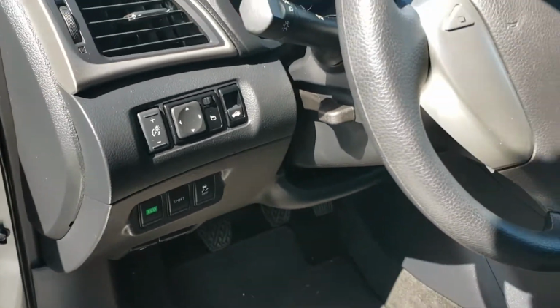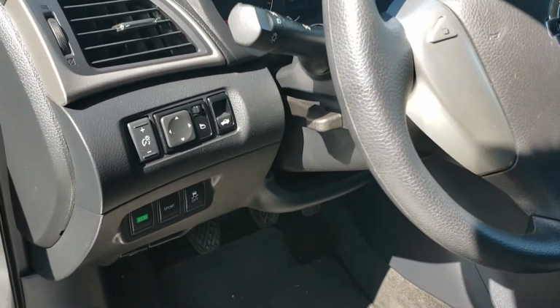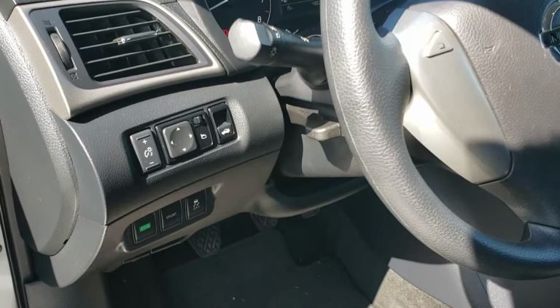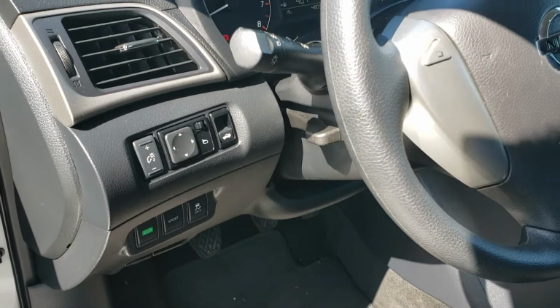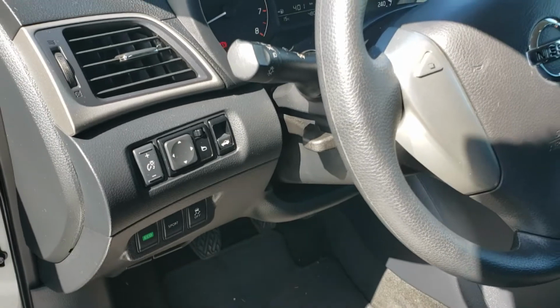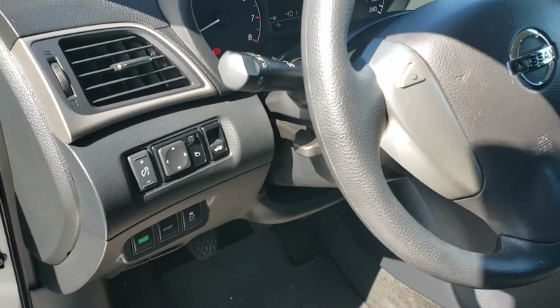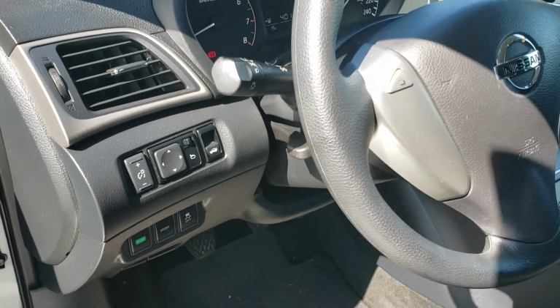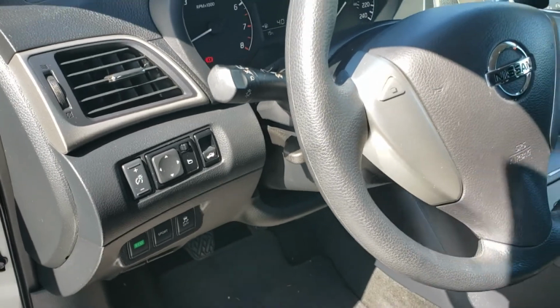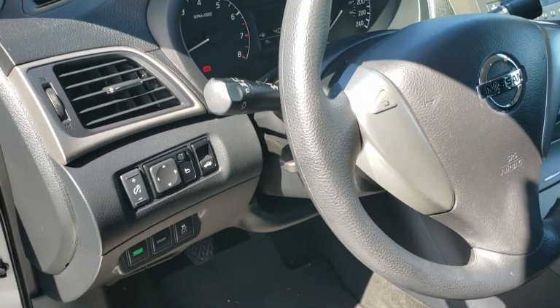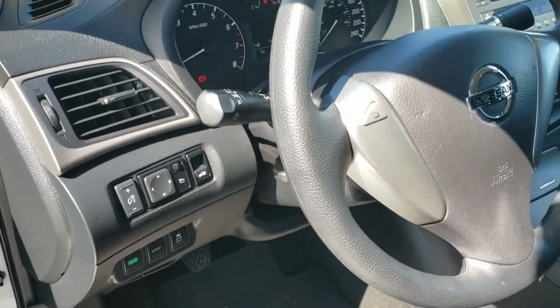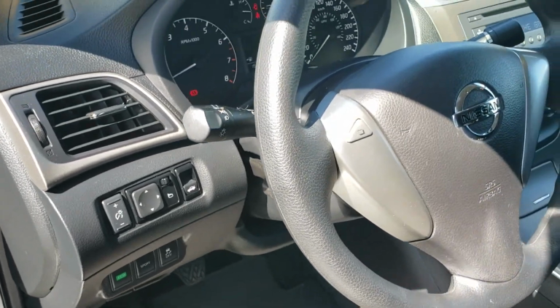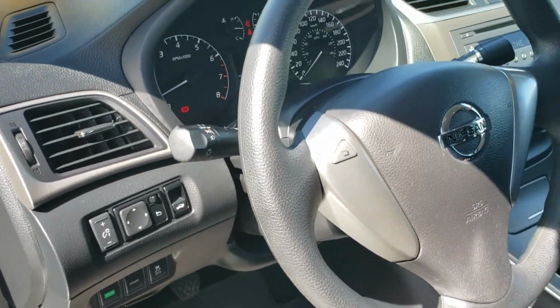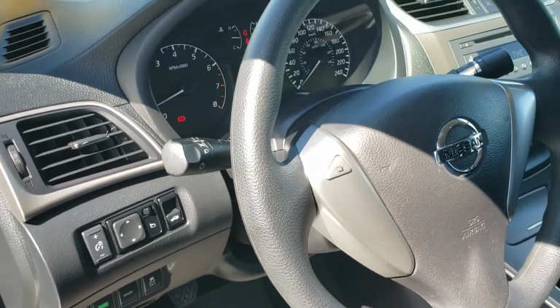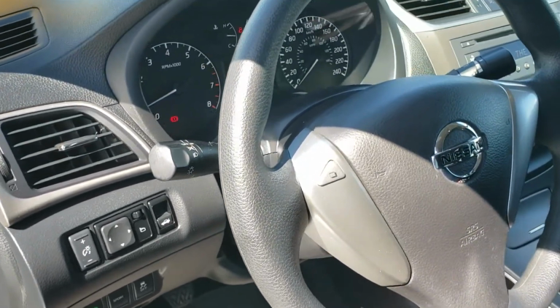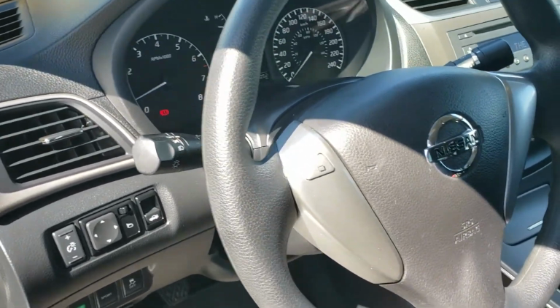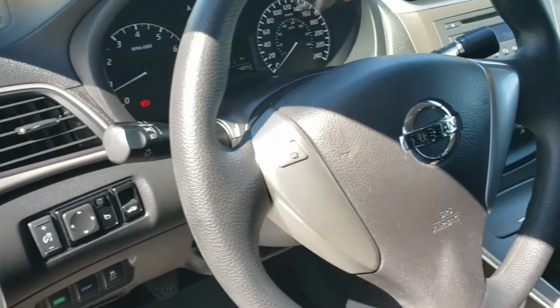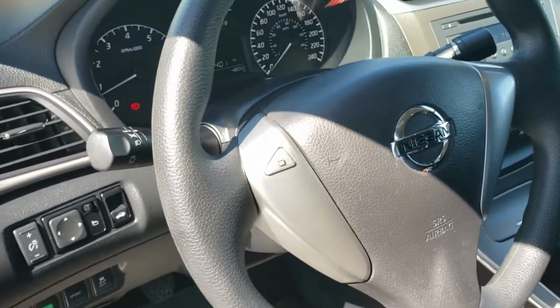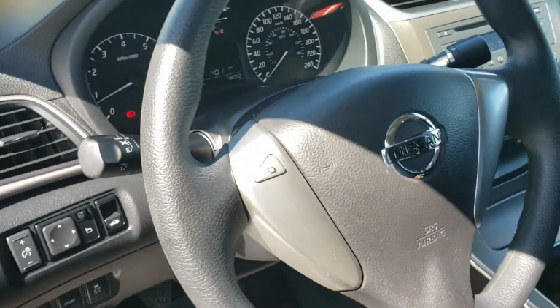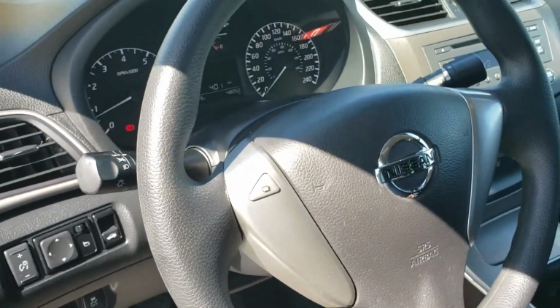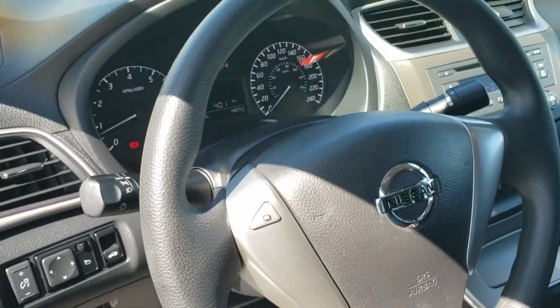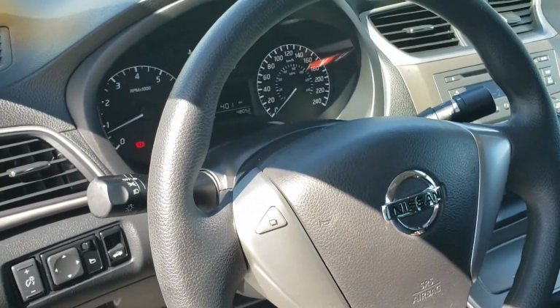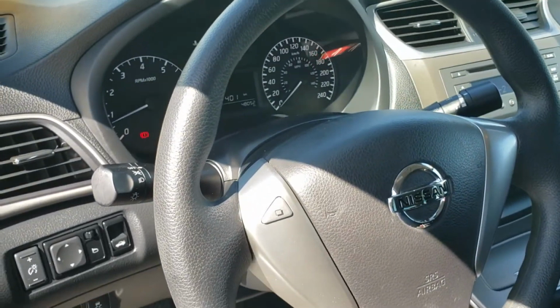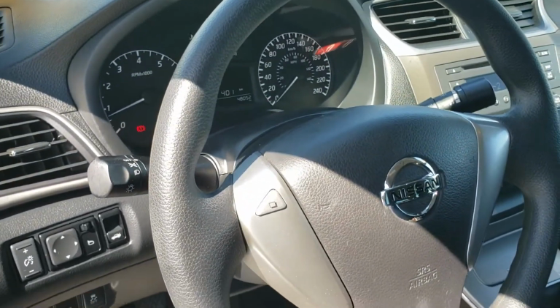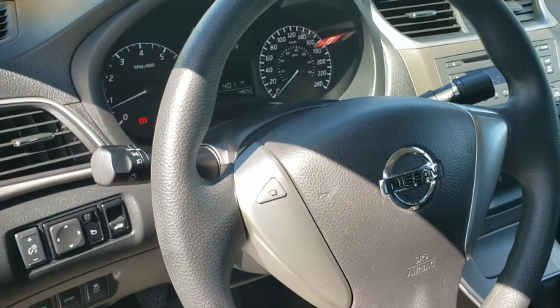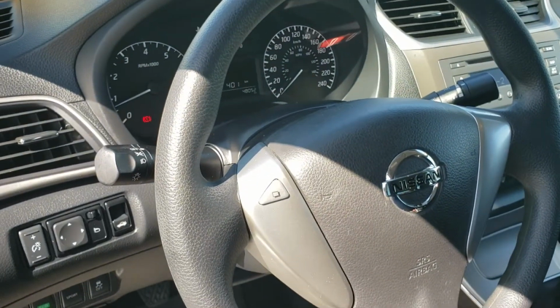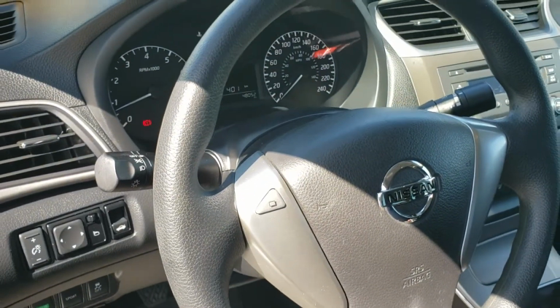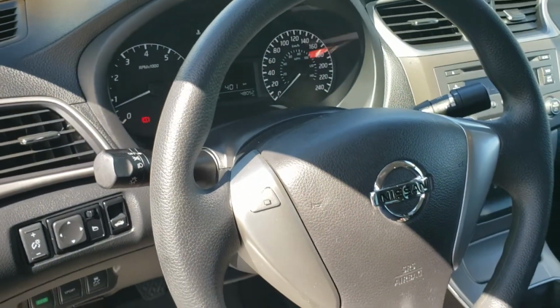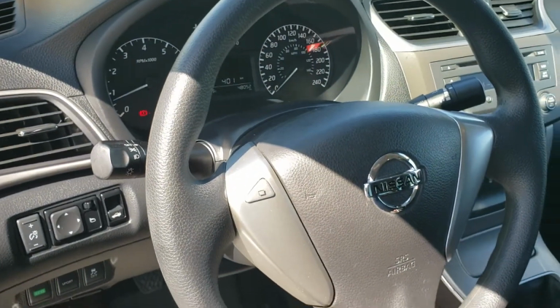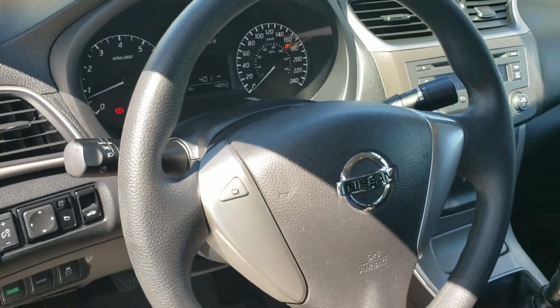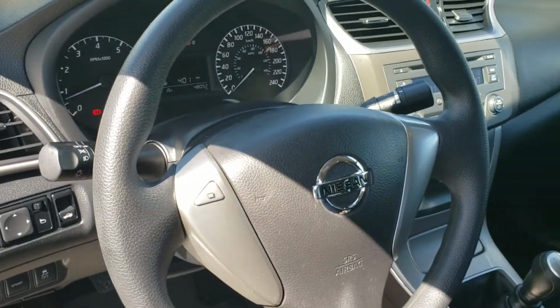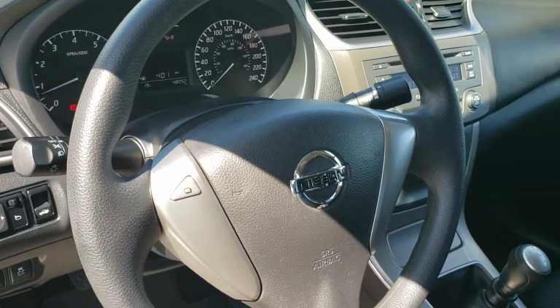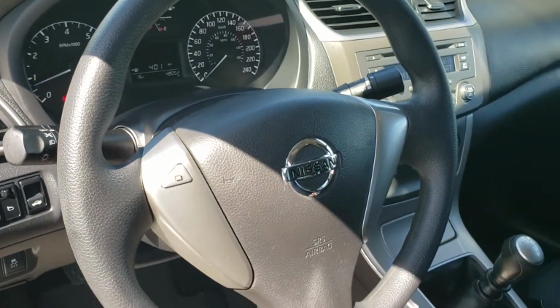Tilt and telescoping steering wheel, wipe controls, and intermittent wipers.